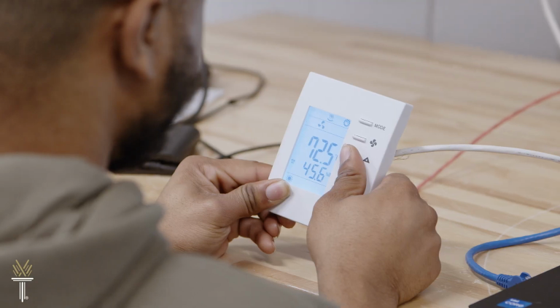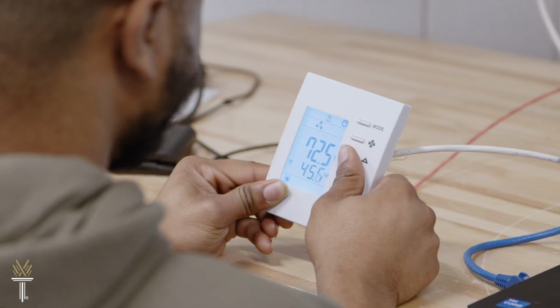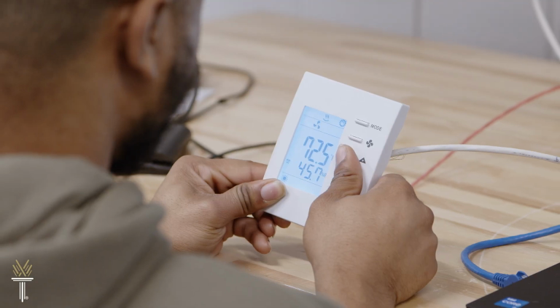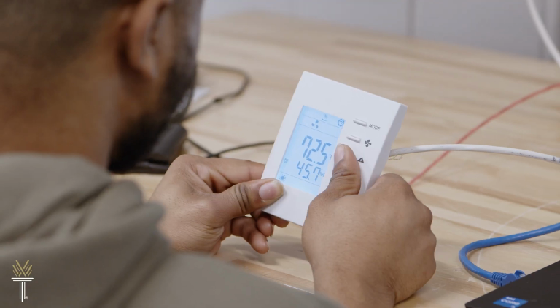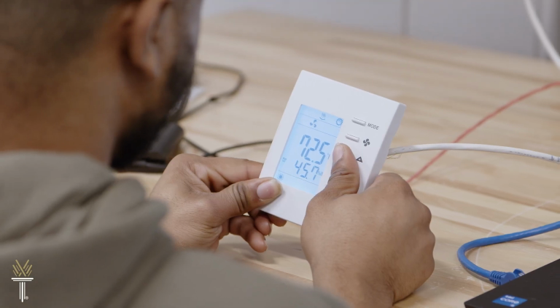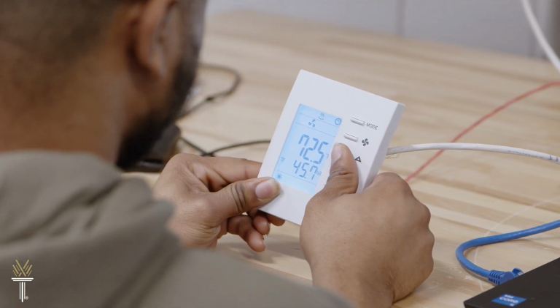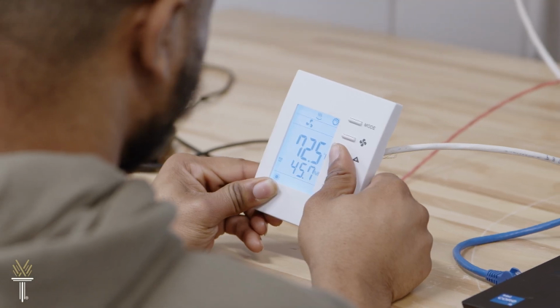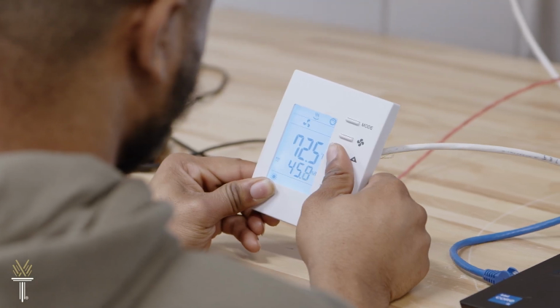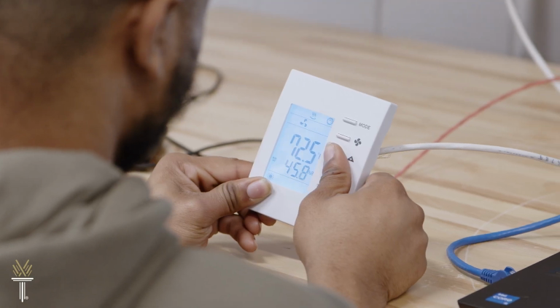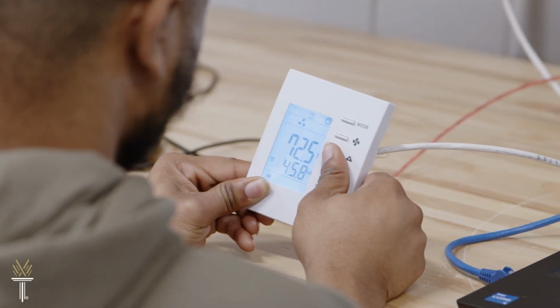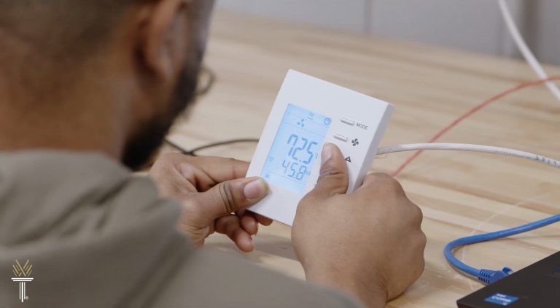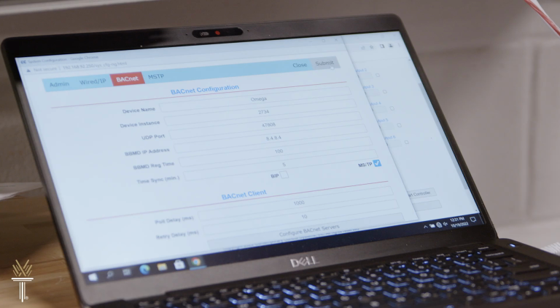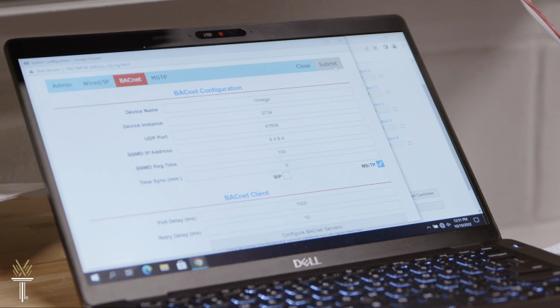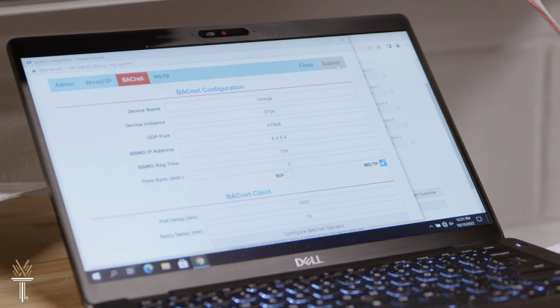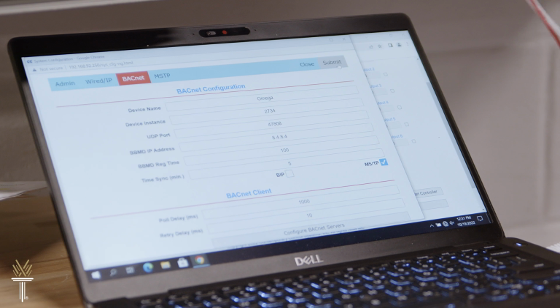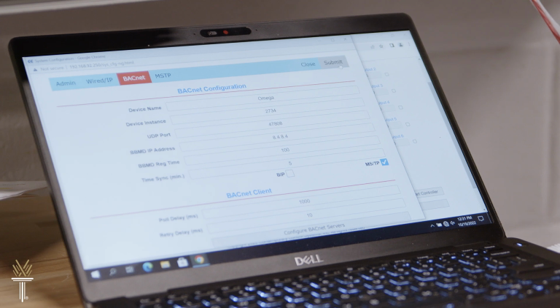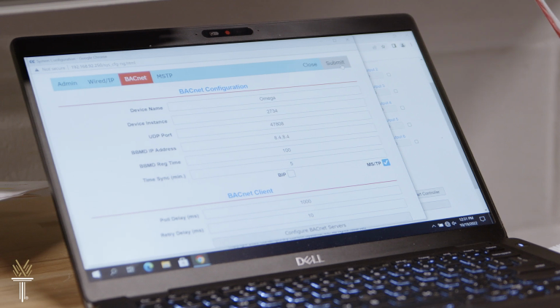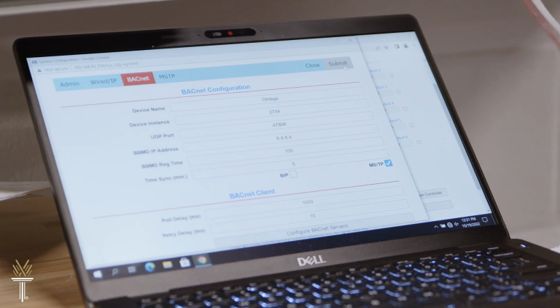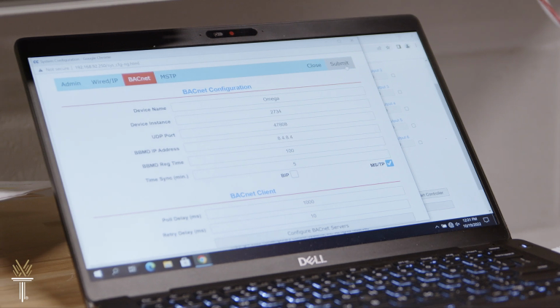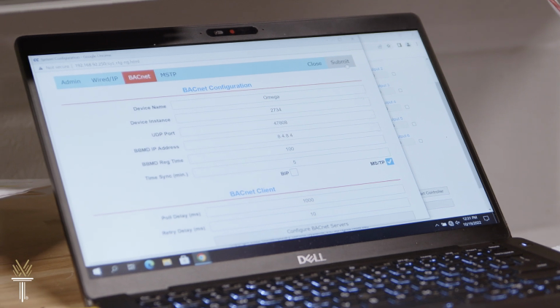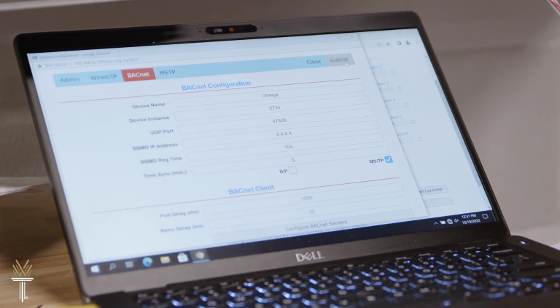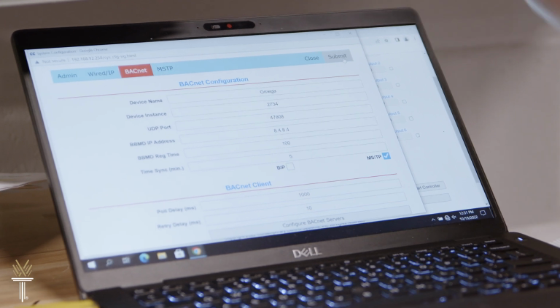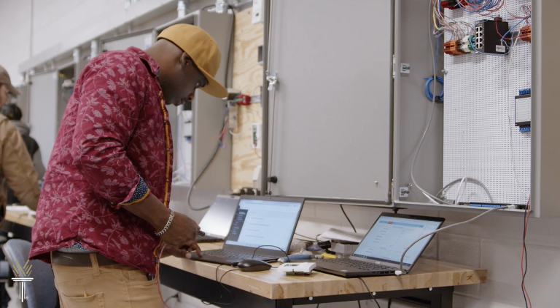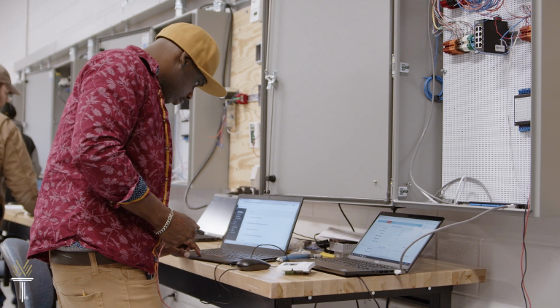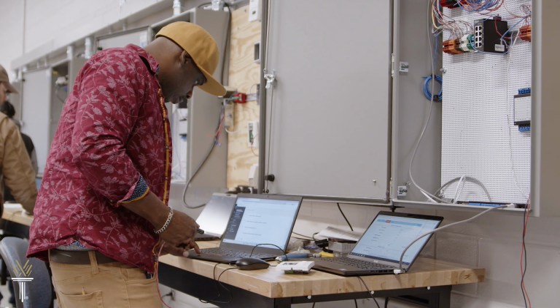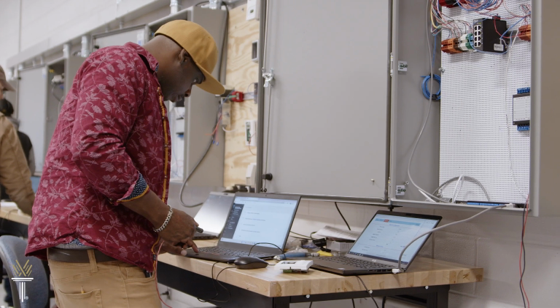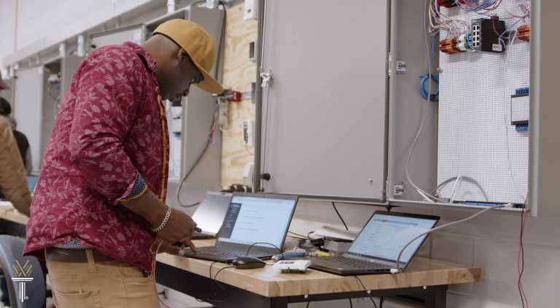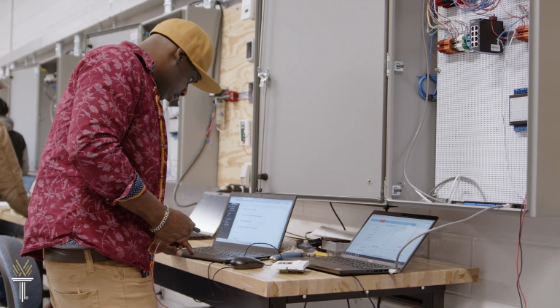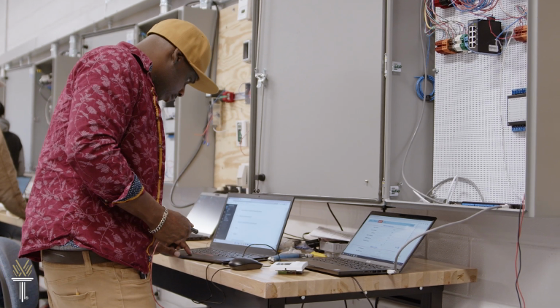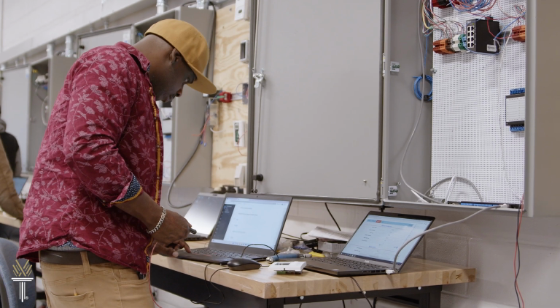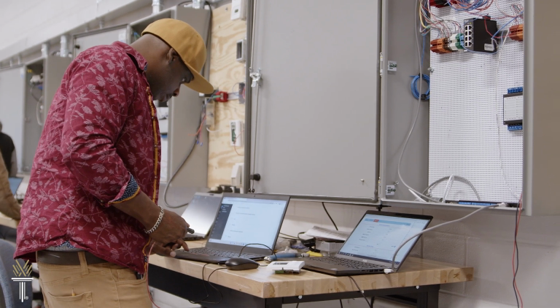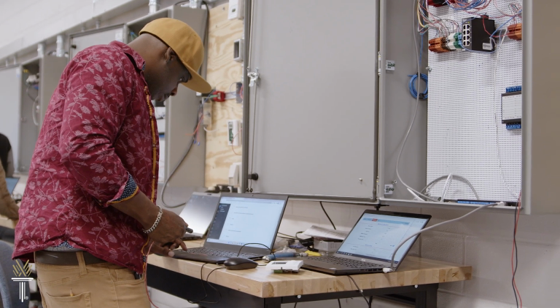Start learning and preparing for a career in building automation technology. Explore your future with Wake Tech.